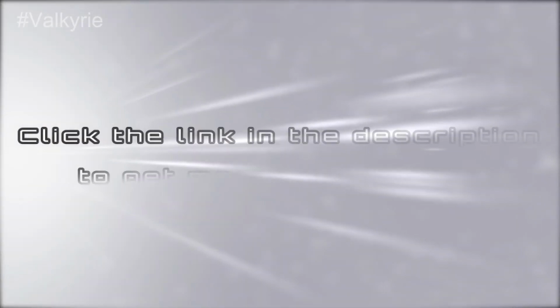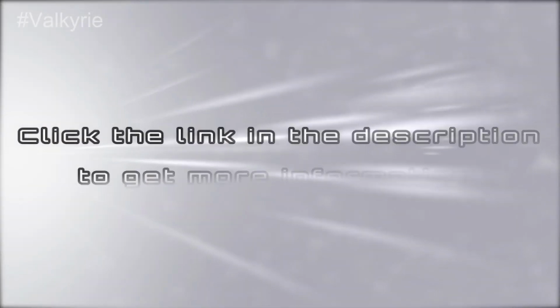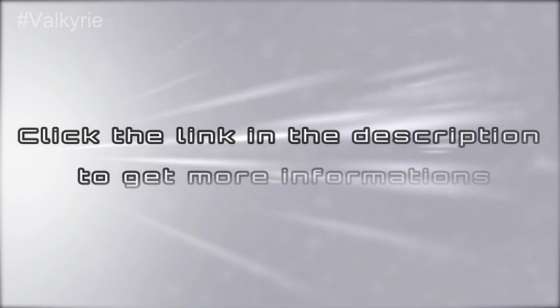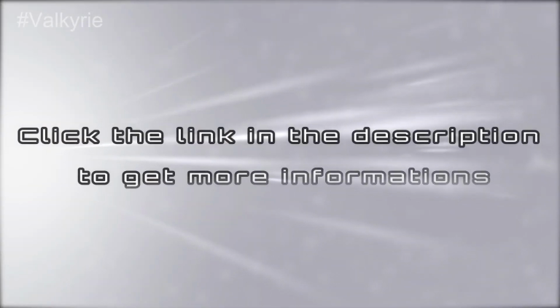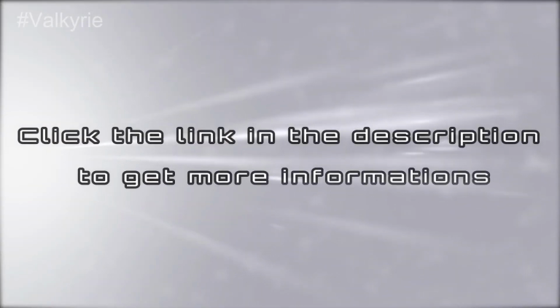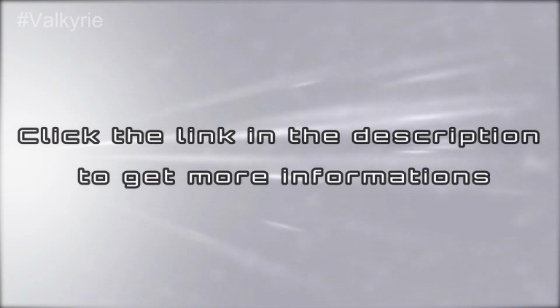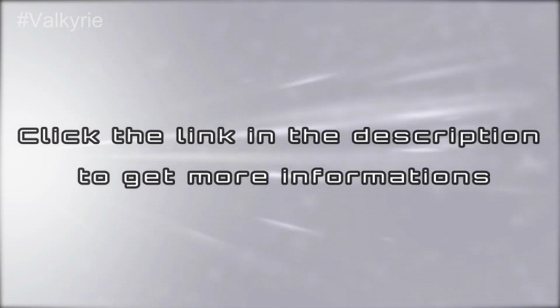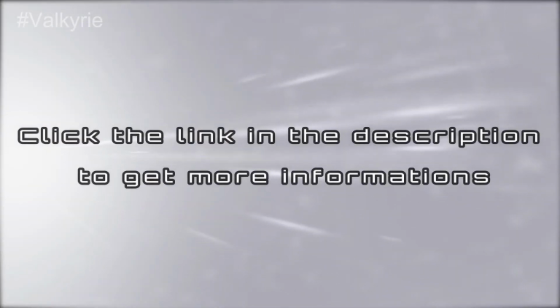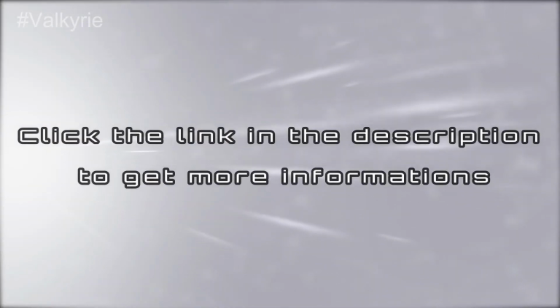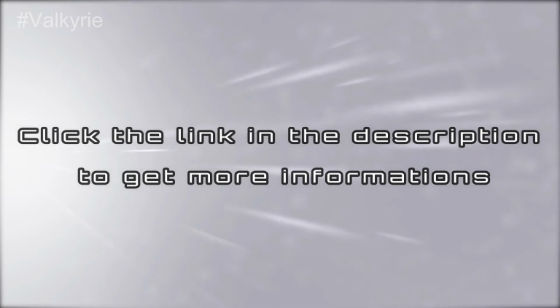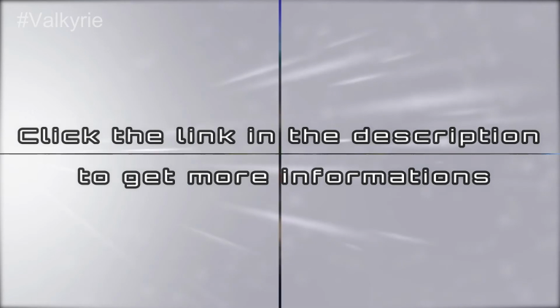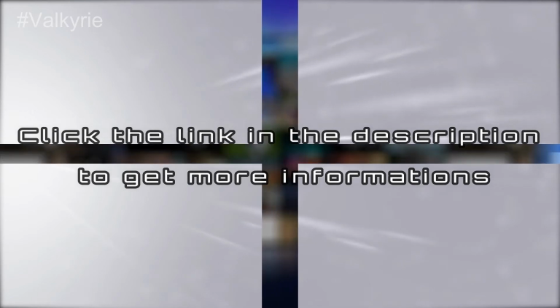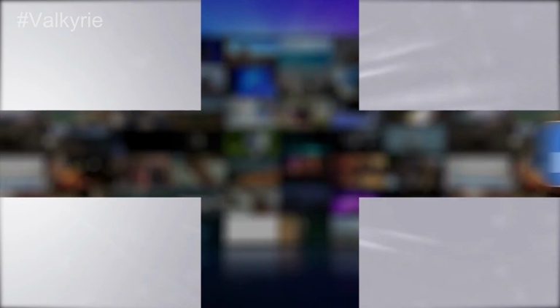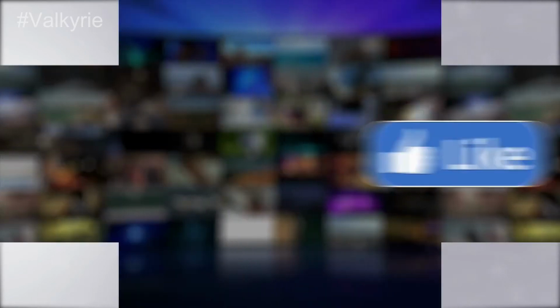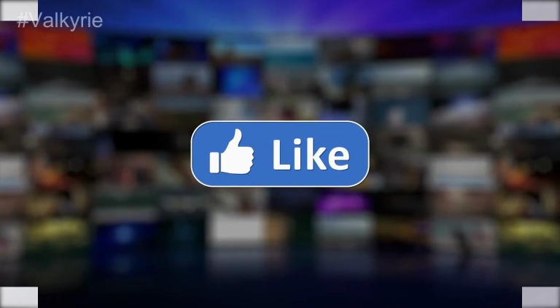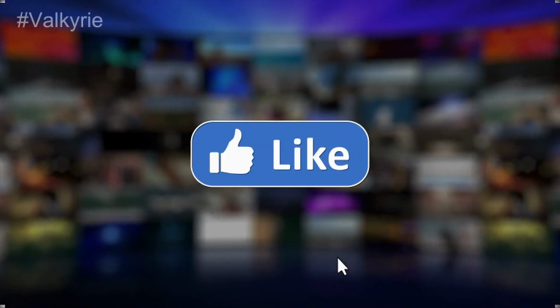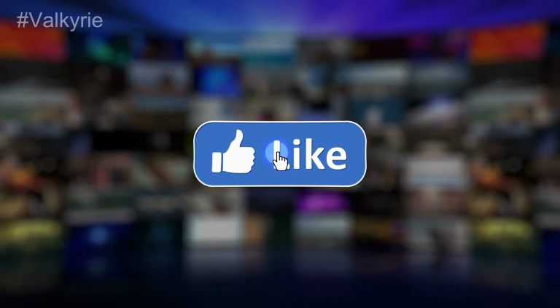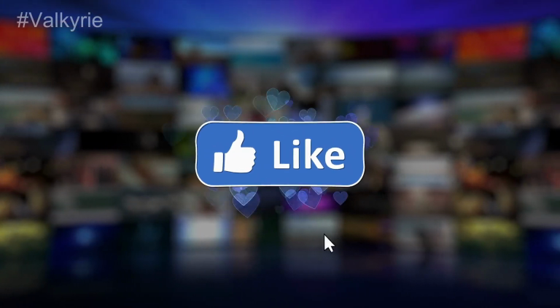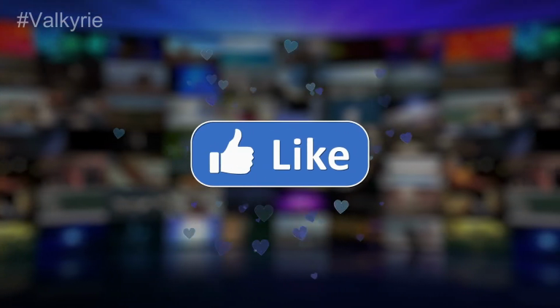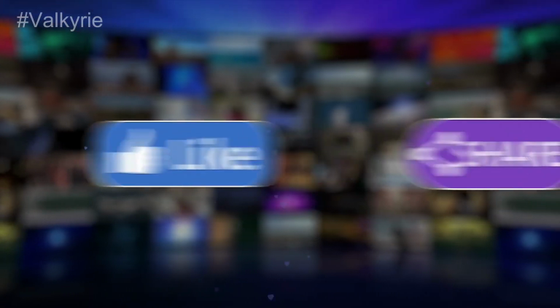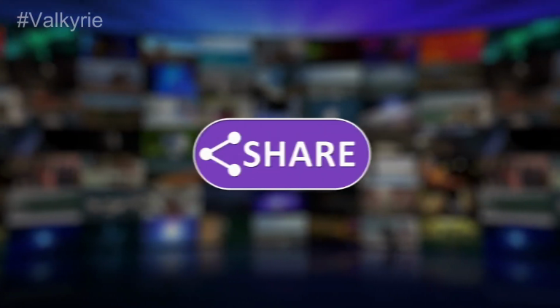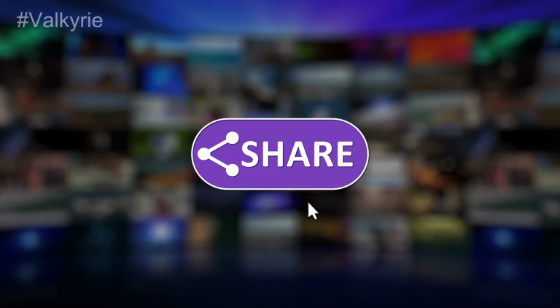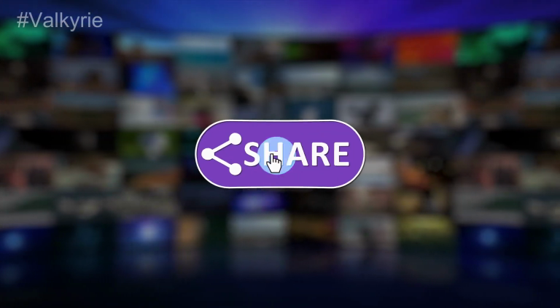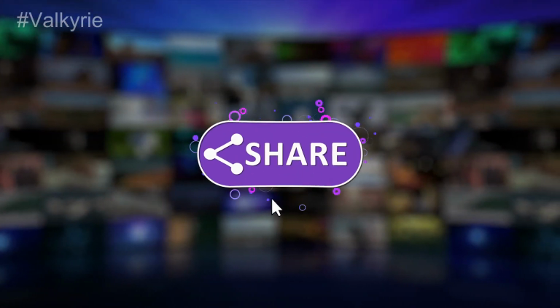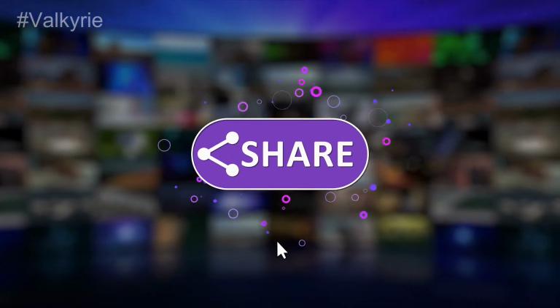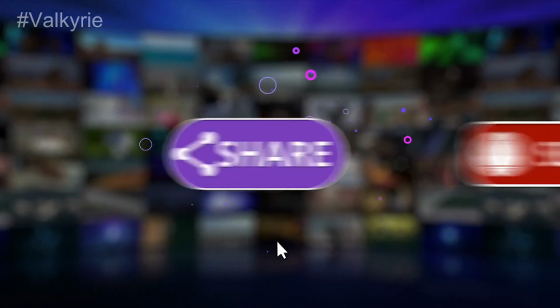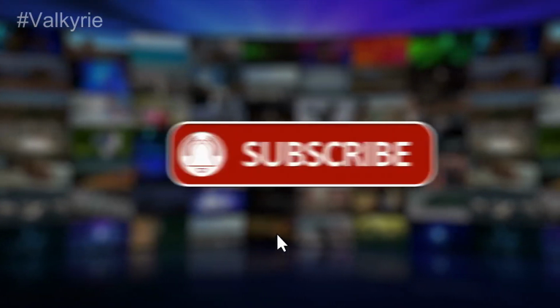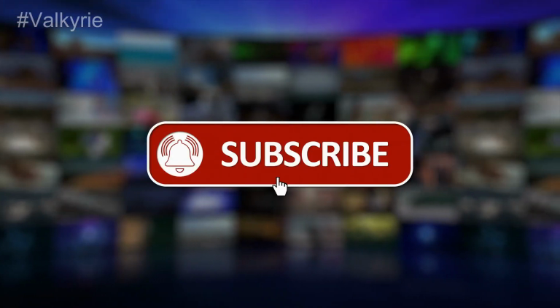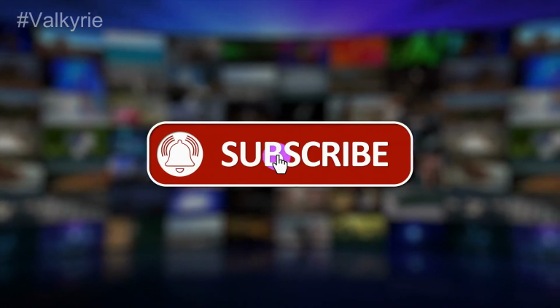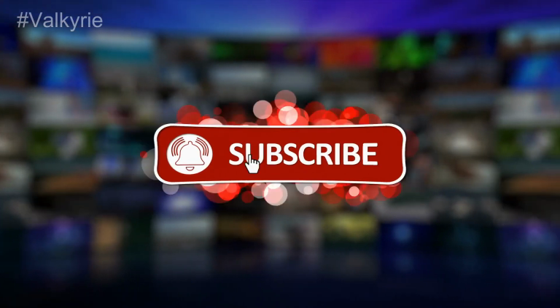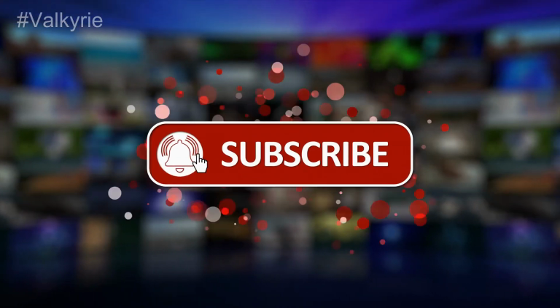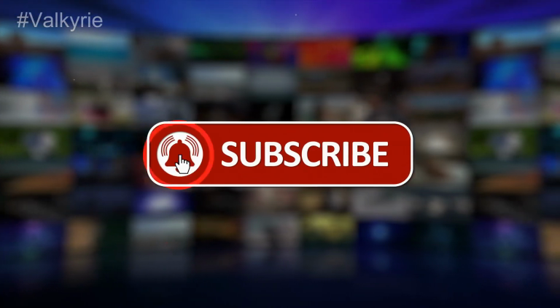Click the link in the description to get more information. Thanks for watching this video. Please subscribe and turn the notifications on.